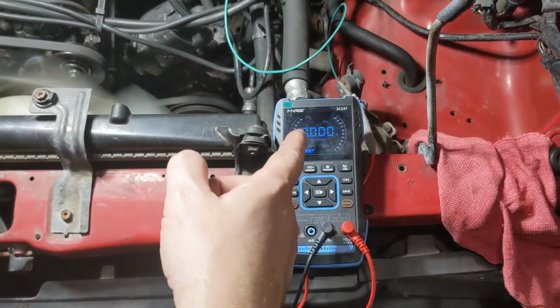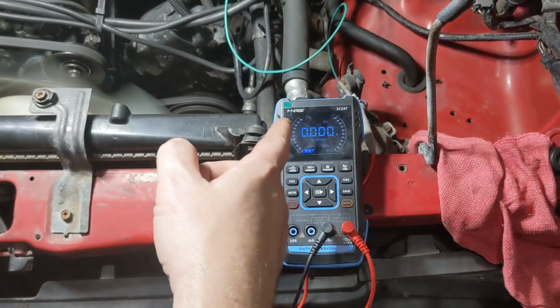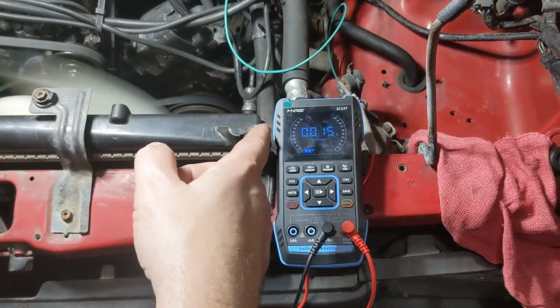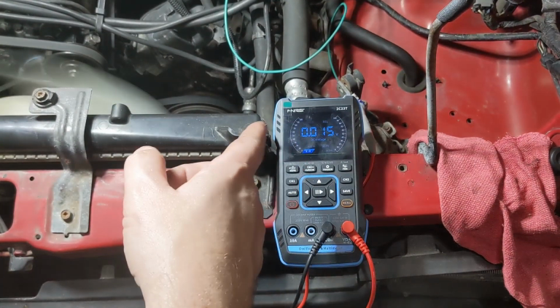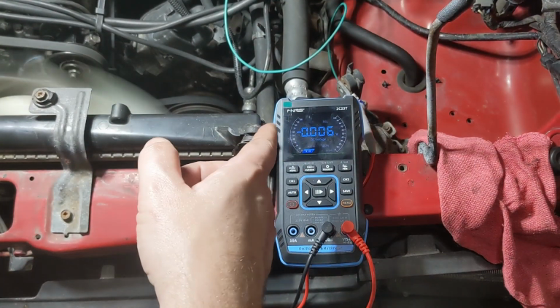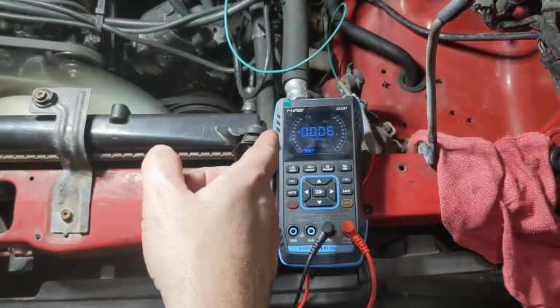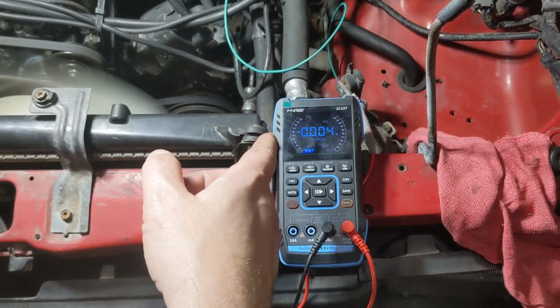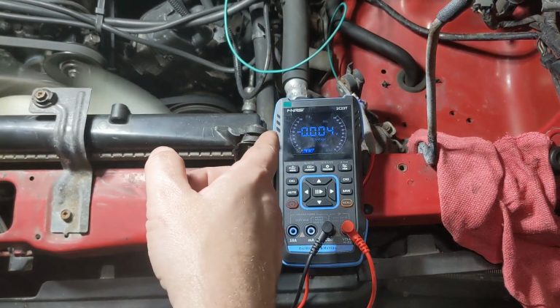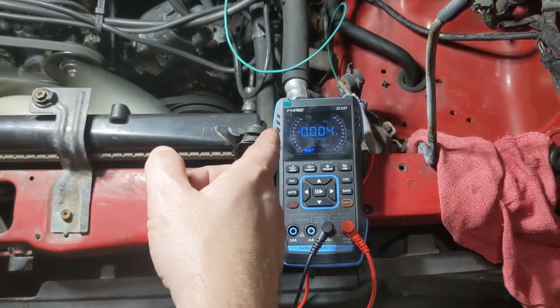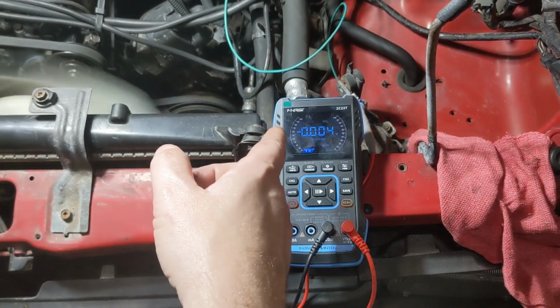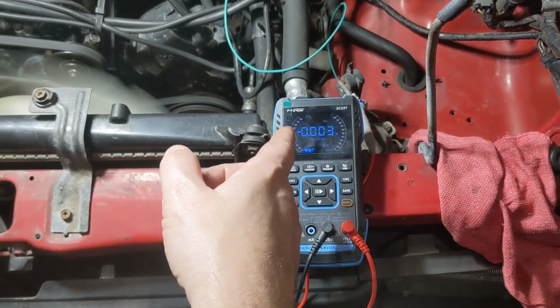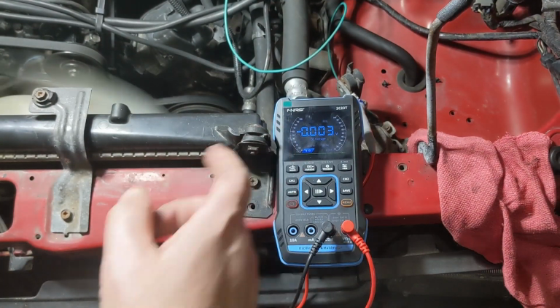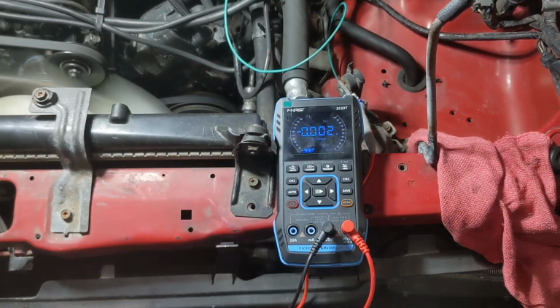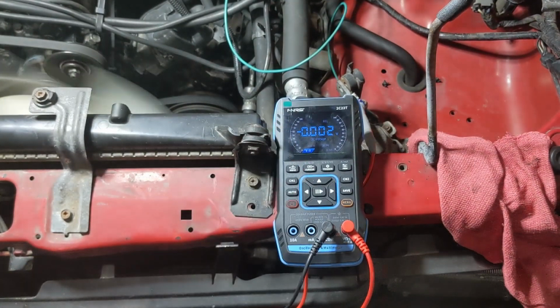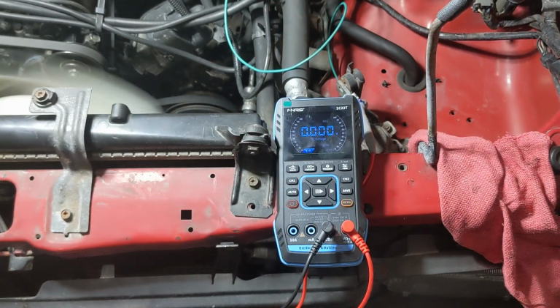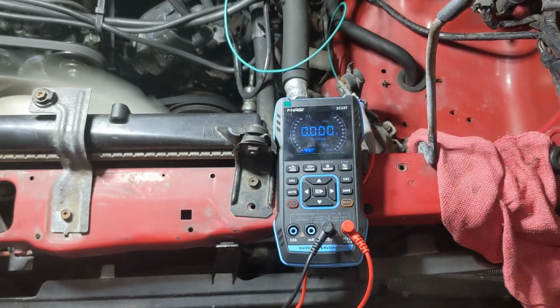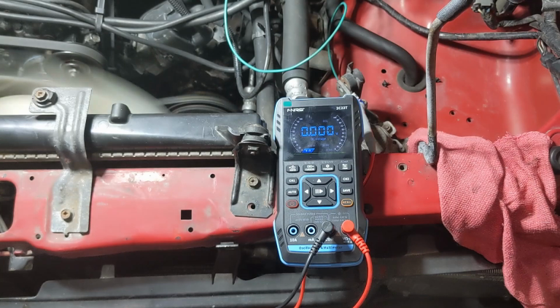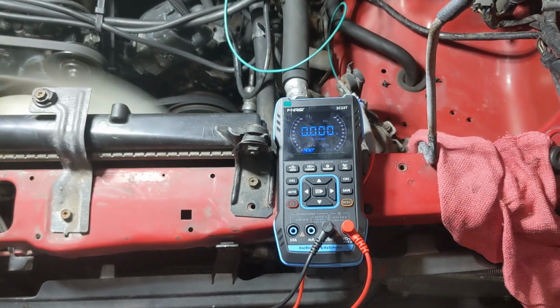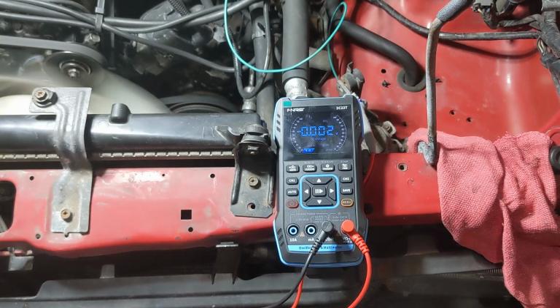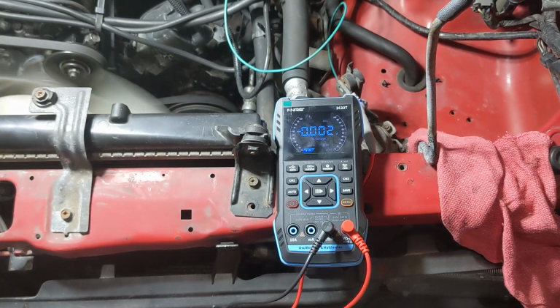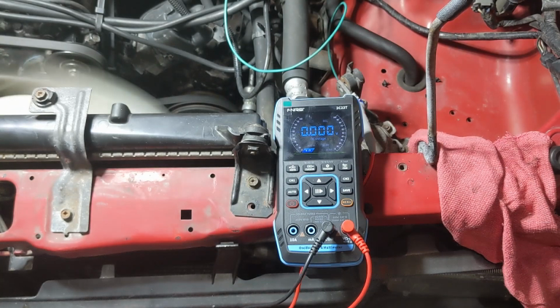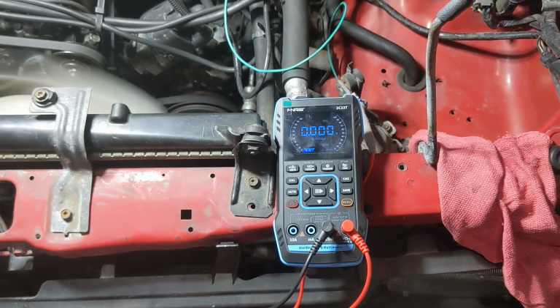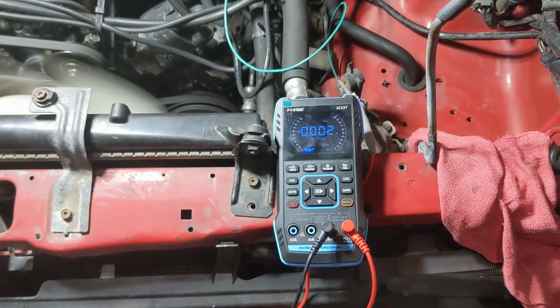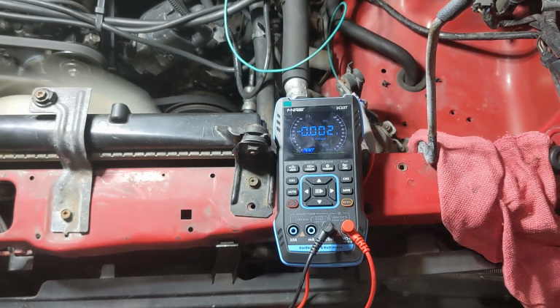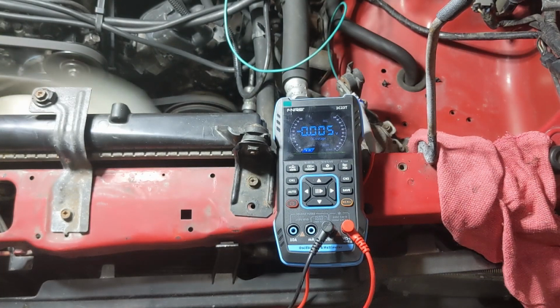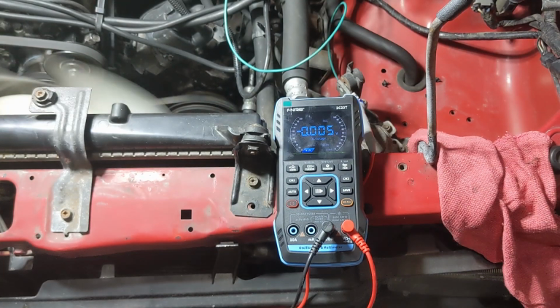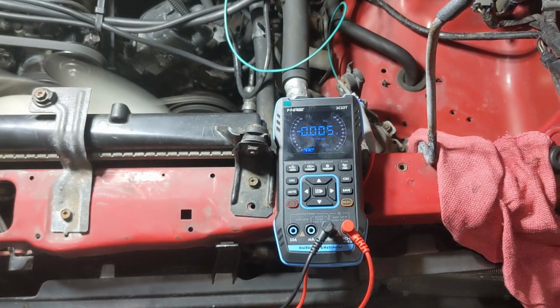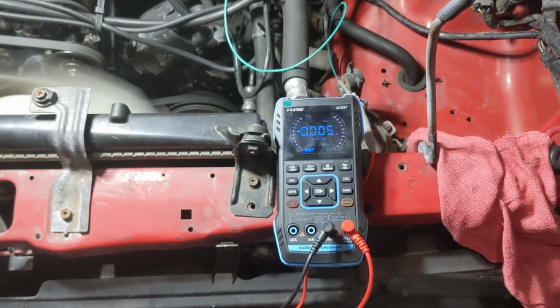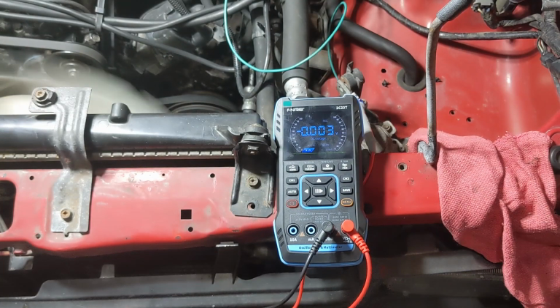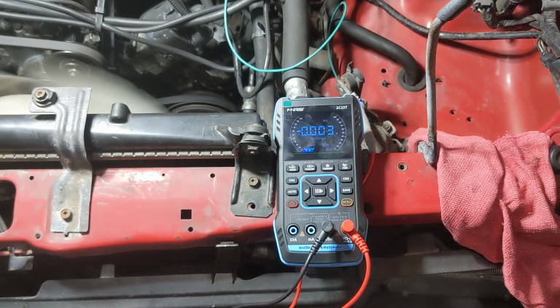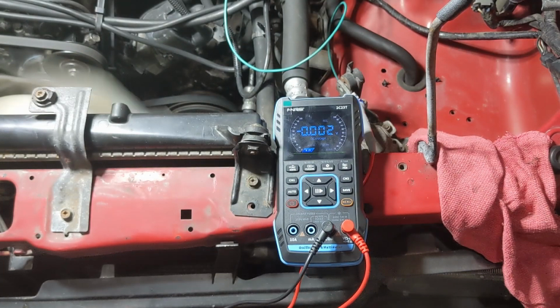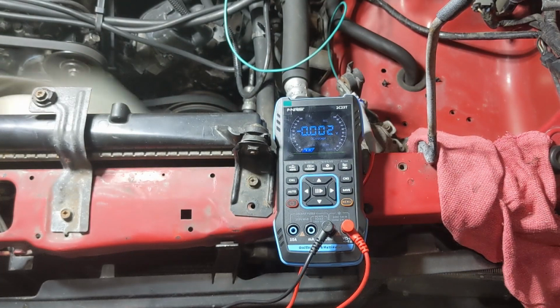We'll take a look at this value. Again, at lean it should be about 100 millivolts, and at rich, about 900.